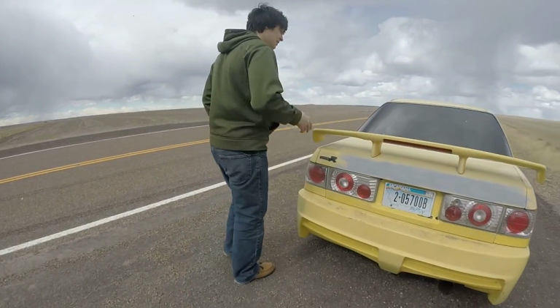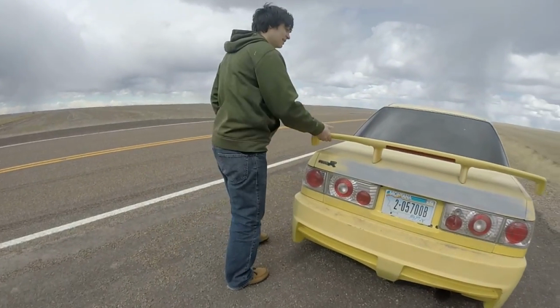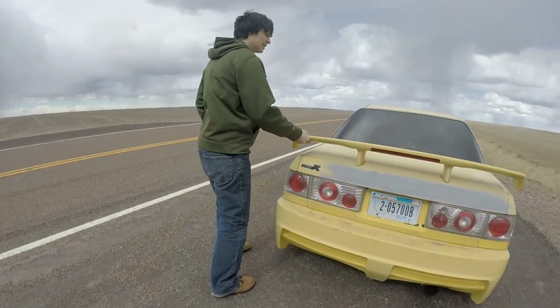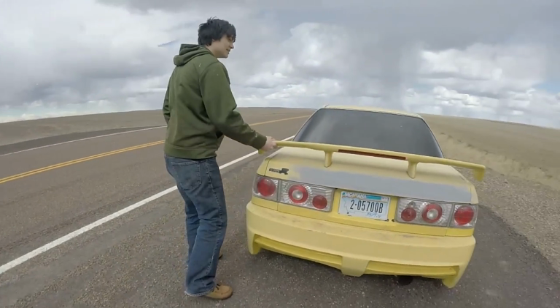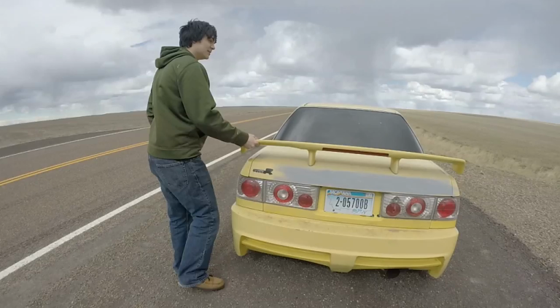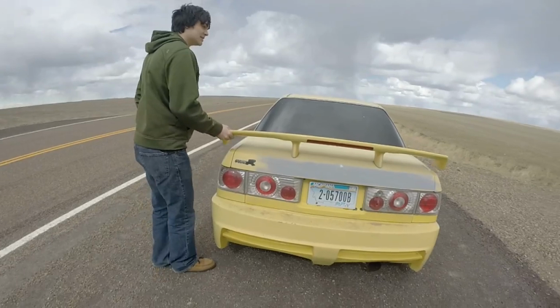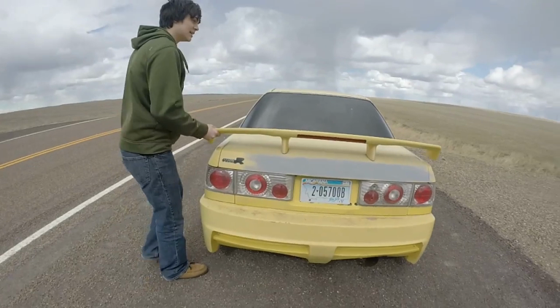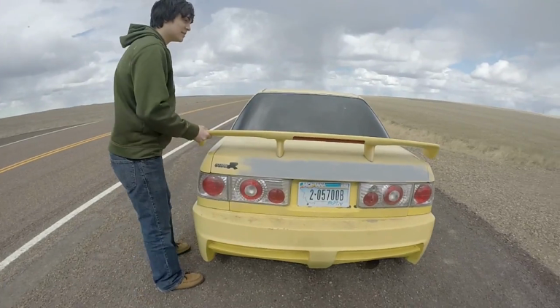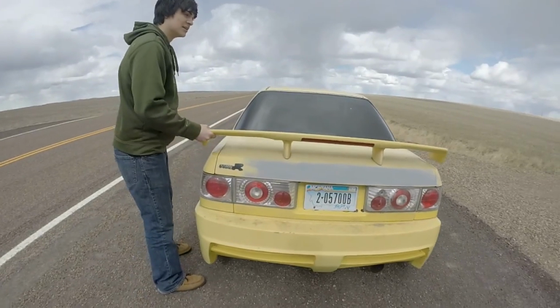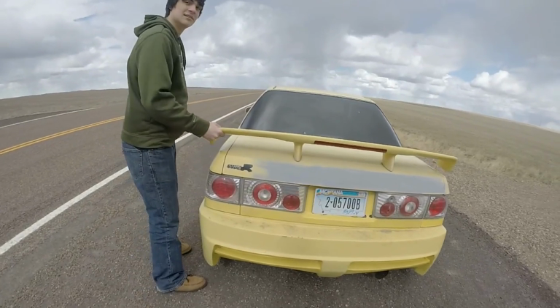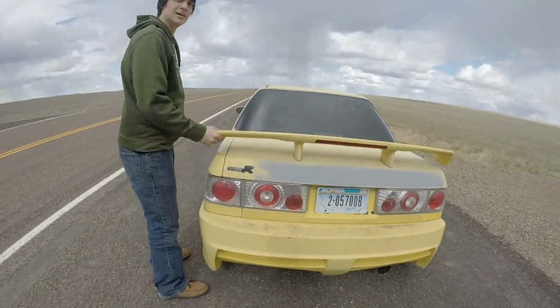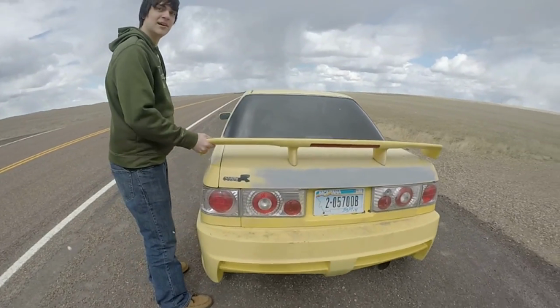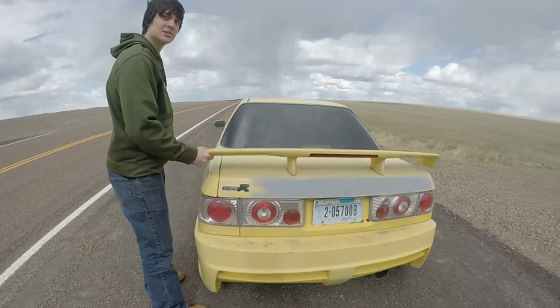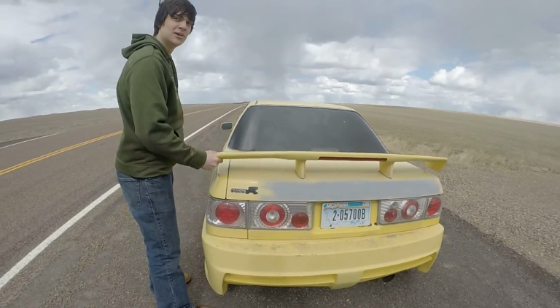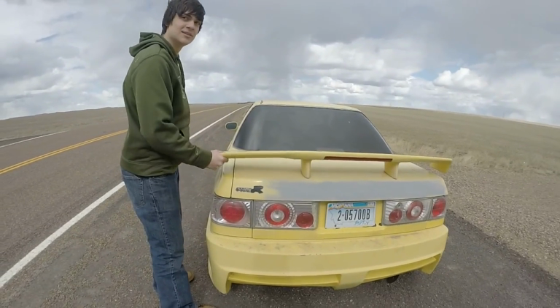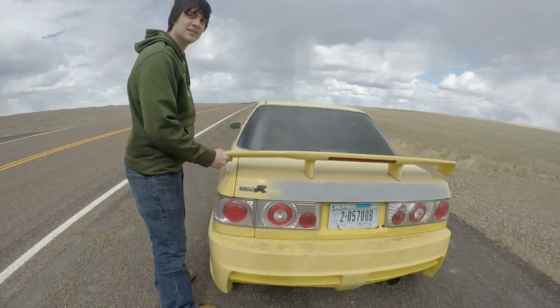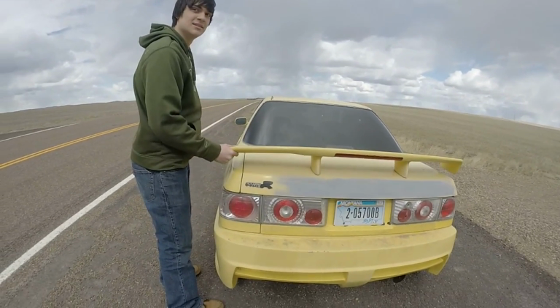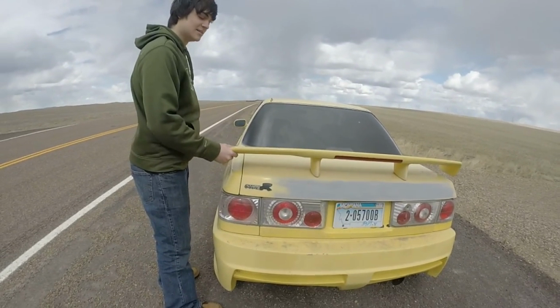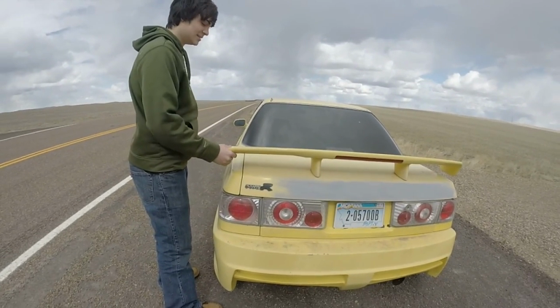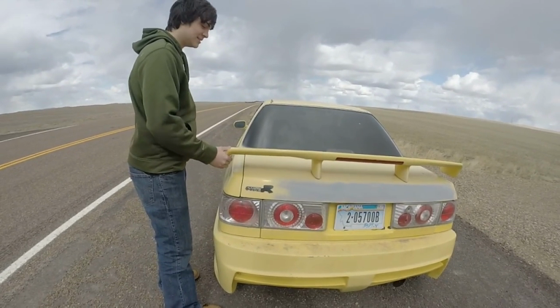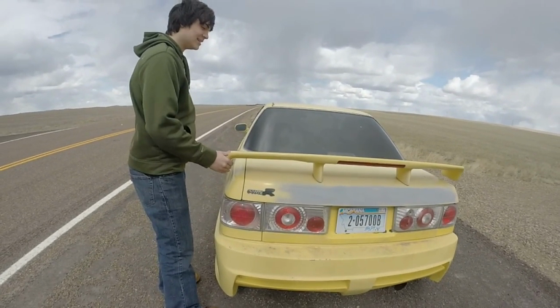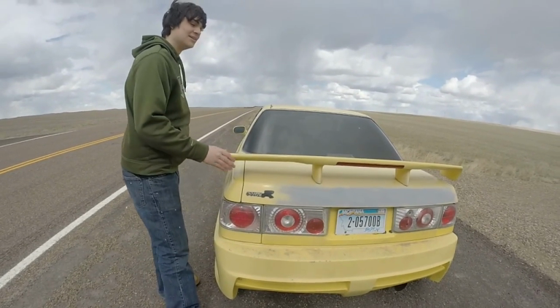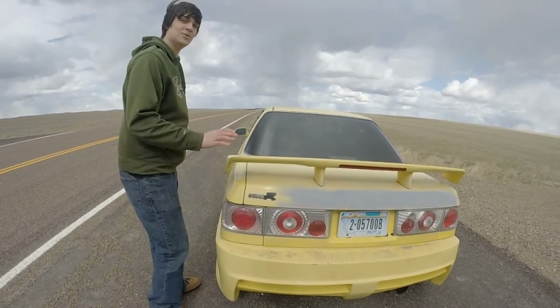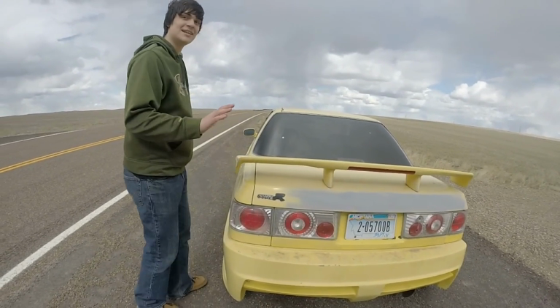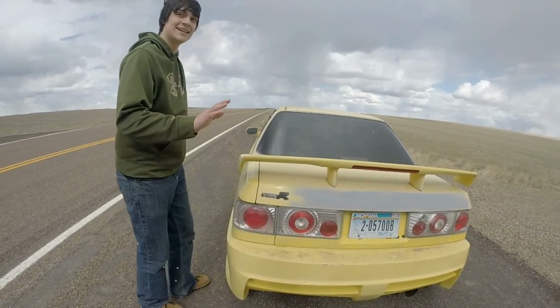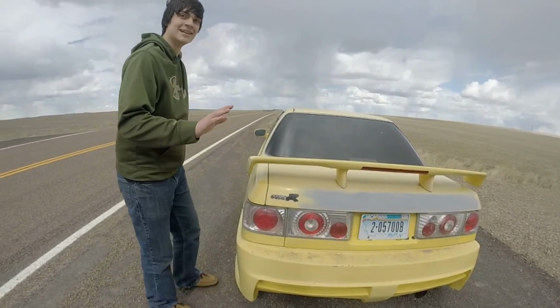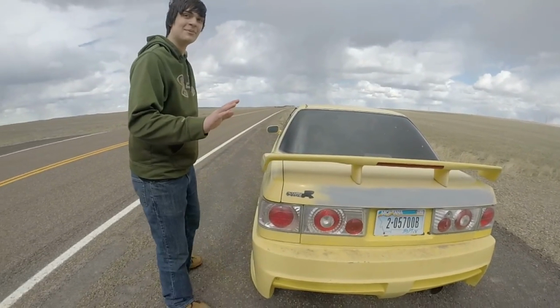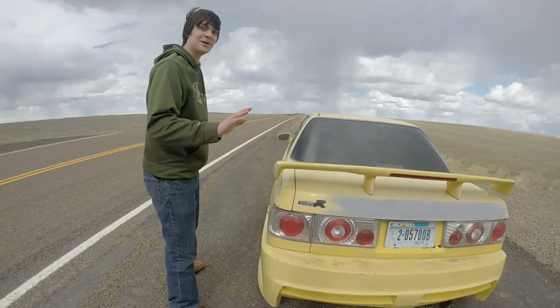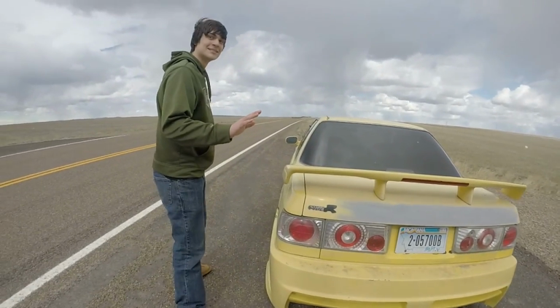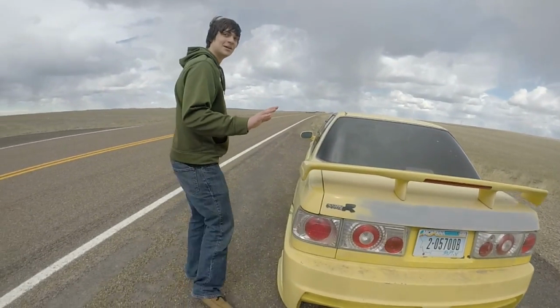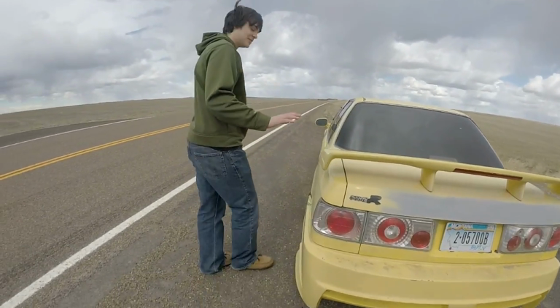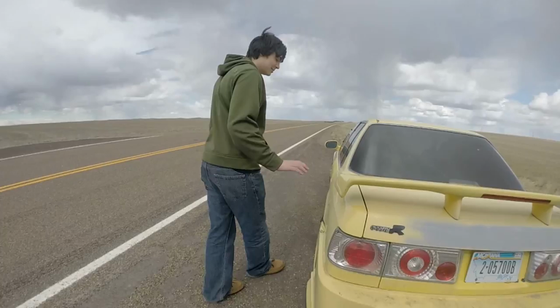I got this pretty sick aftermarket carbon fiber spoiler. Don't check it — I promise it's carbon fiber.